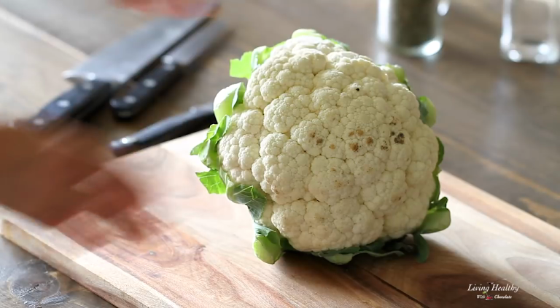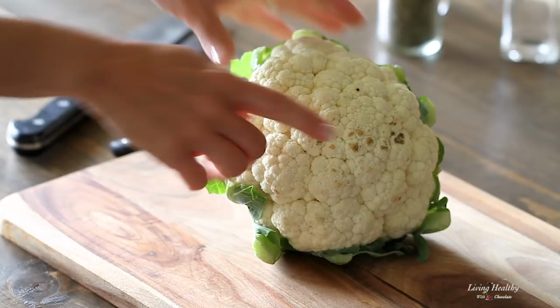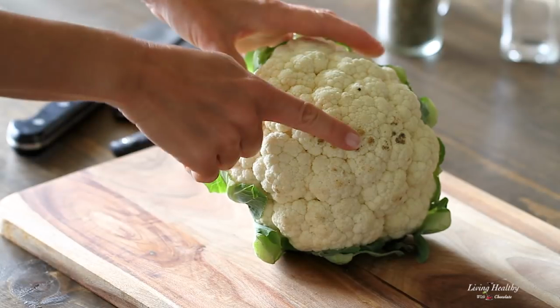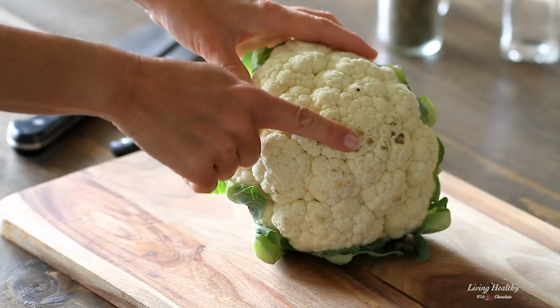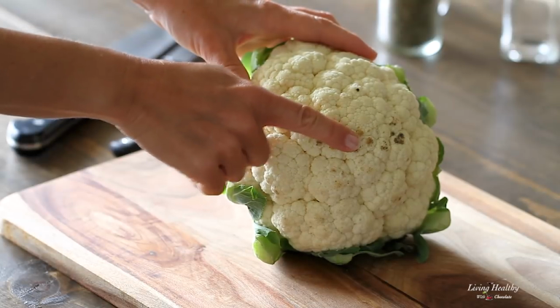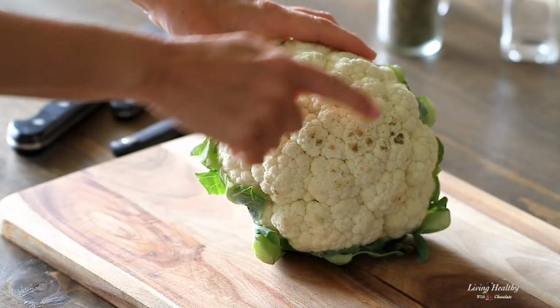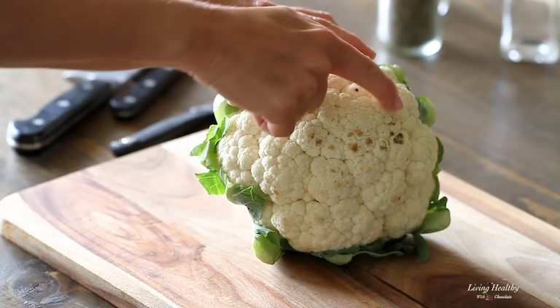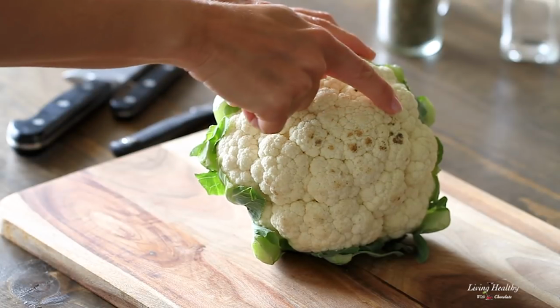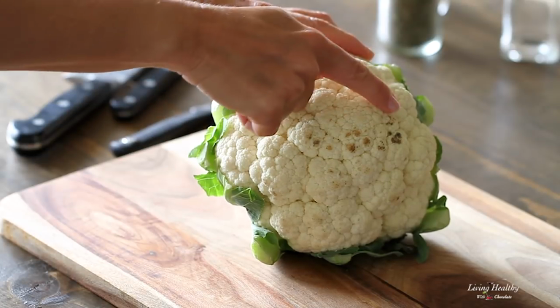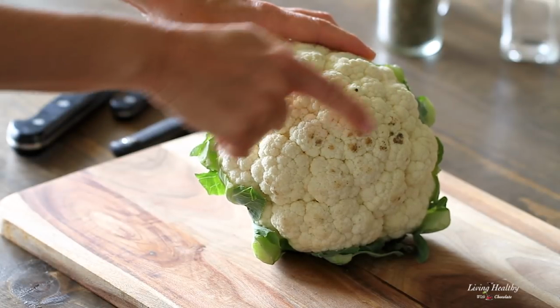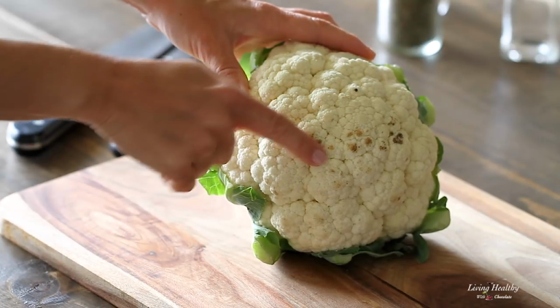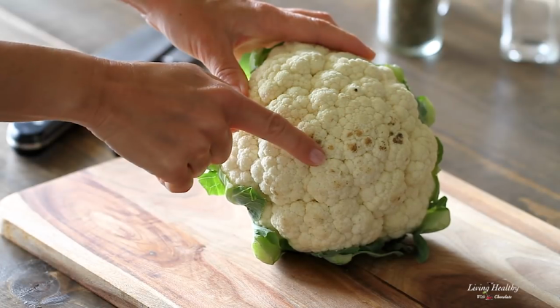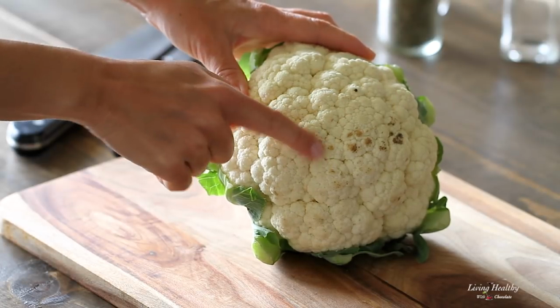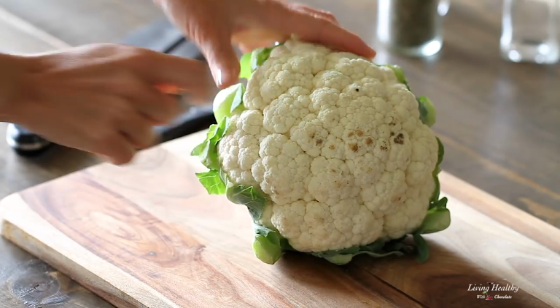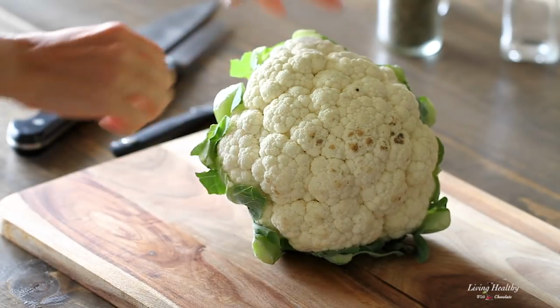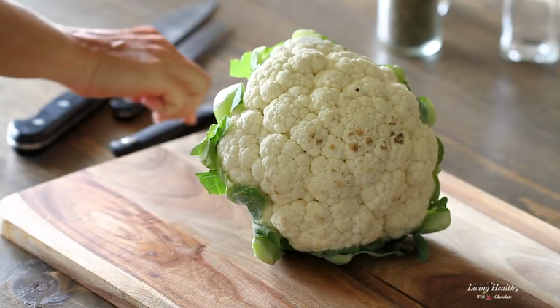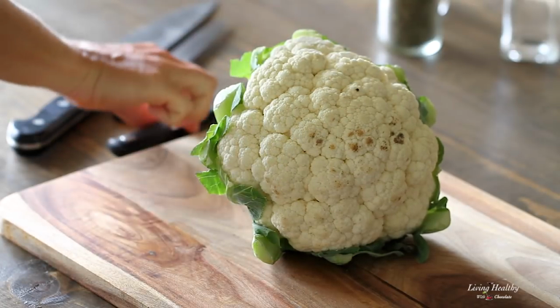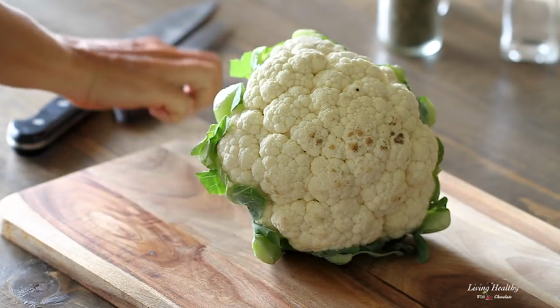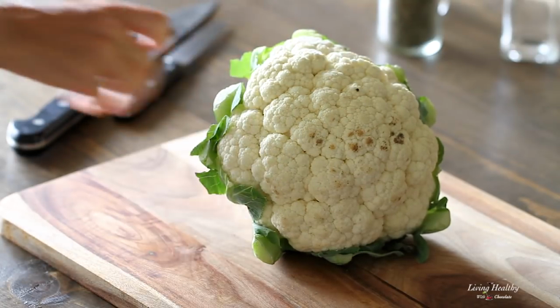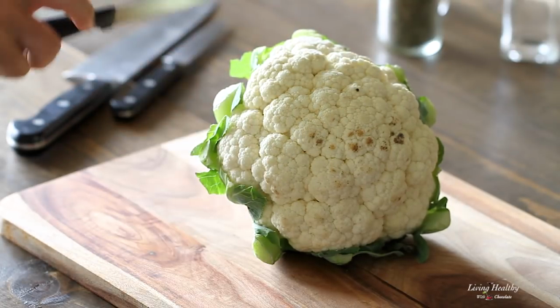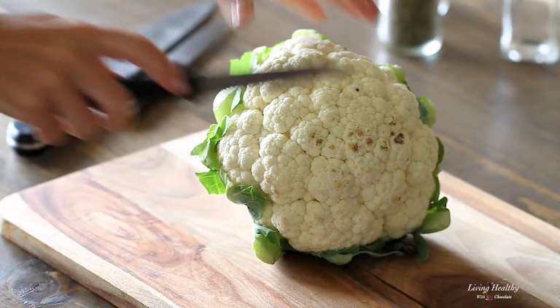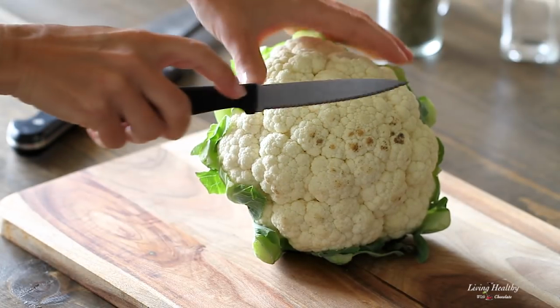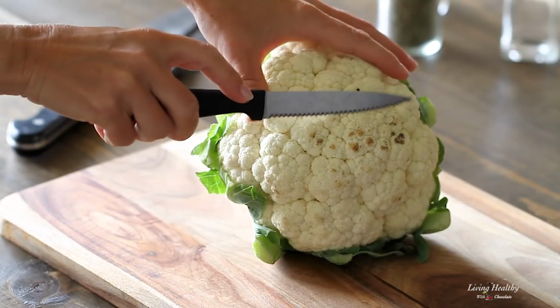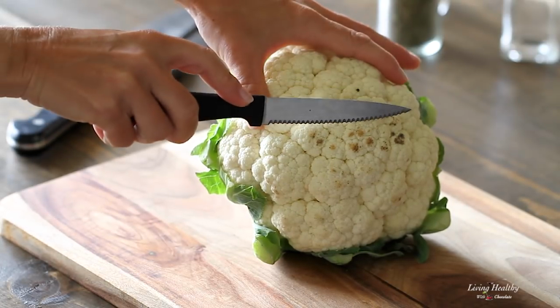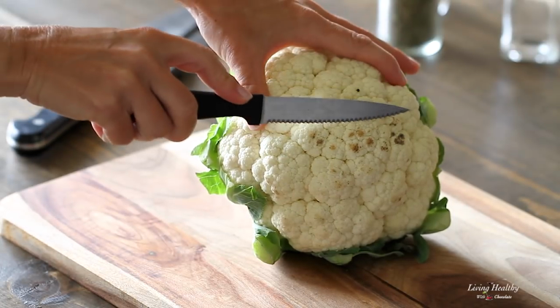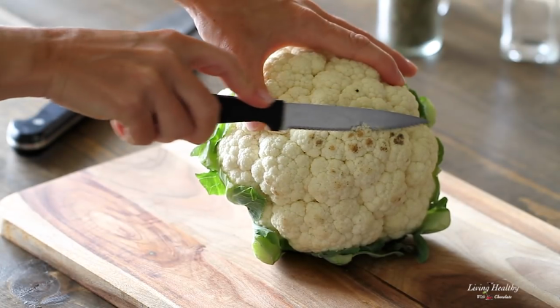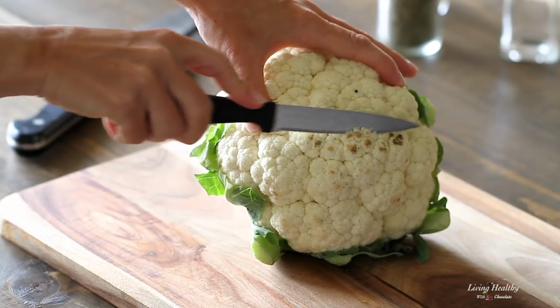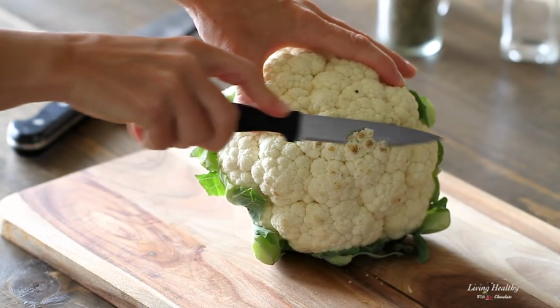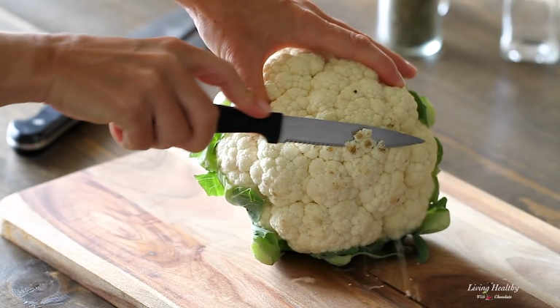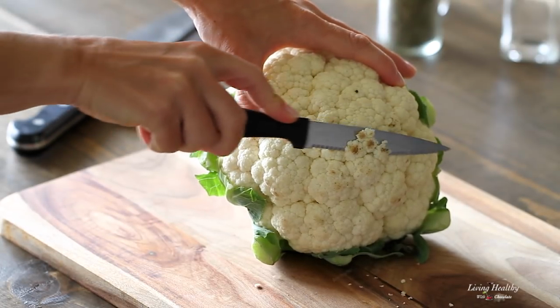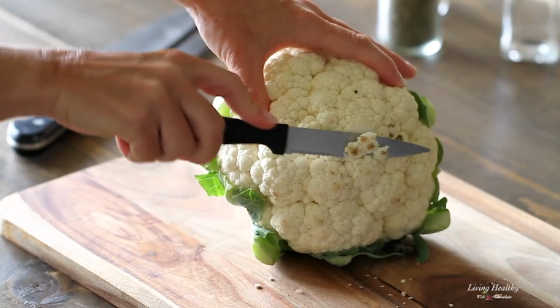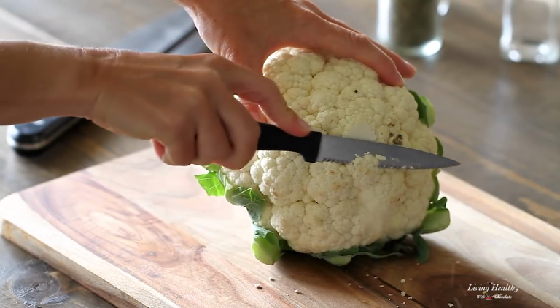And if you get some of those brown spots like I have here, it's not a problem — just shave them off with your knife.